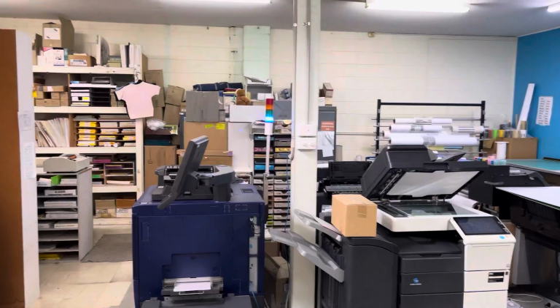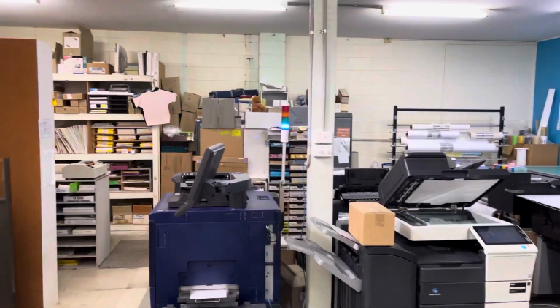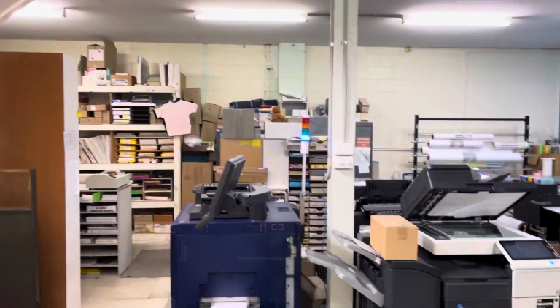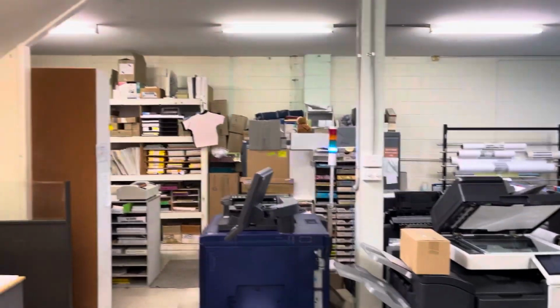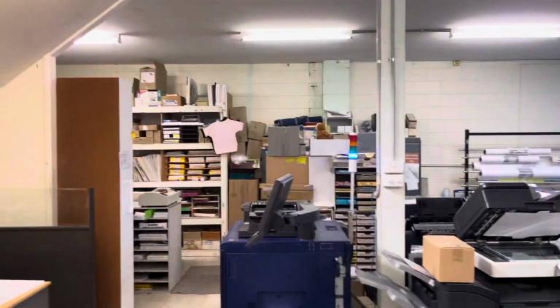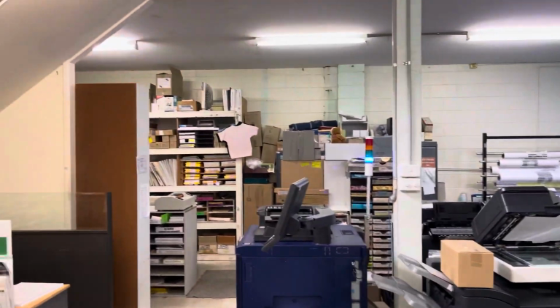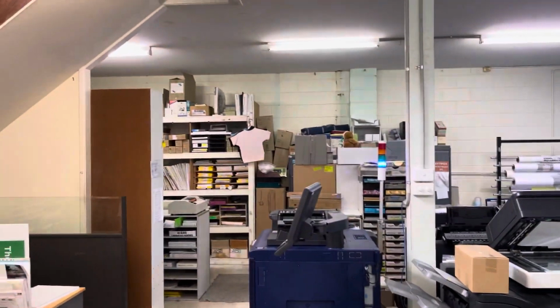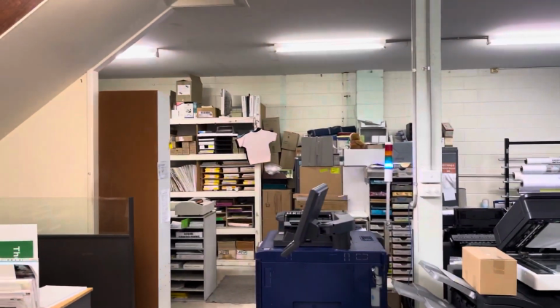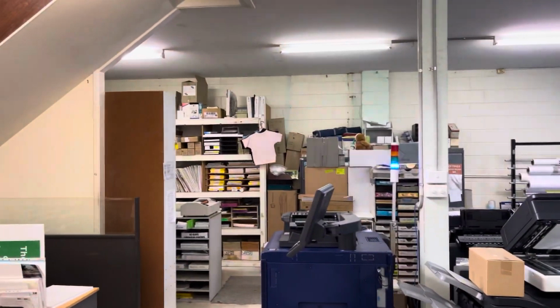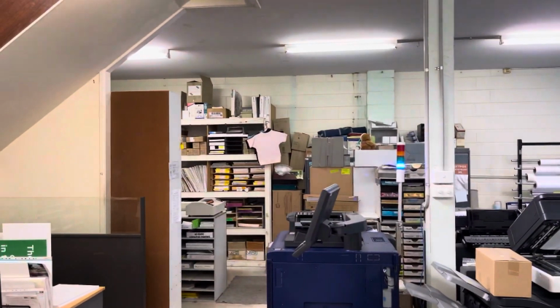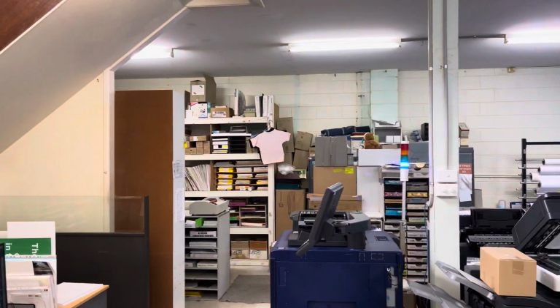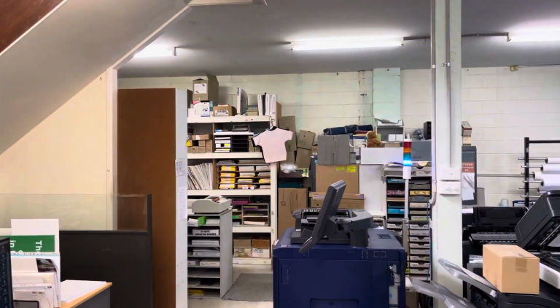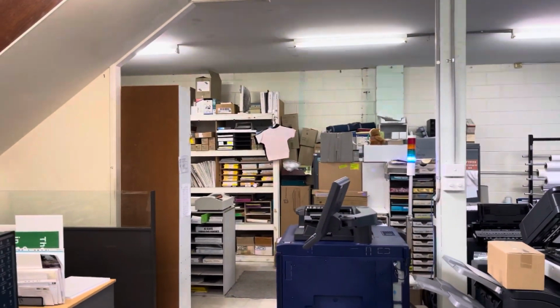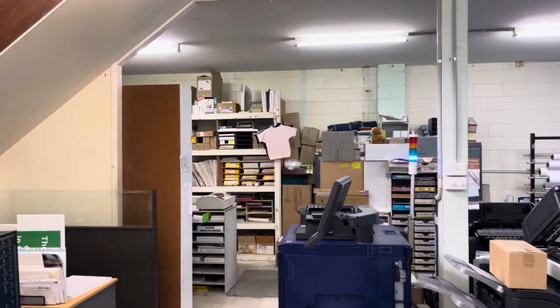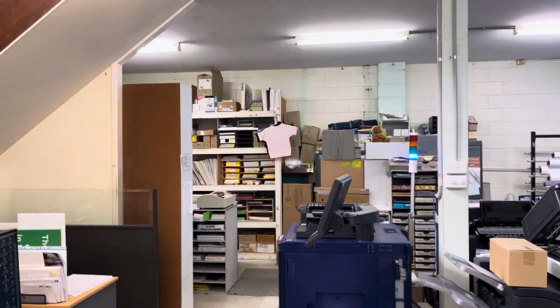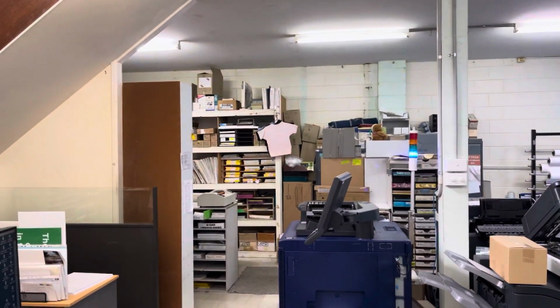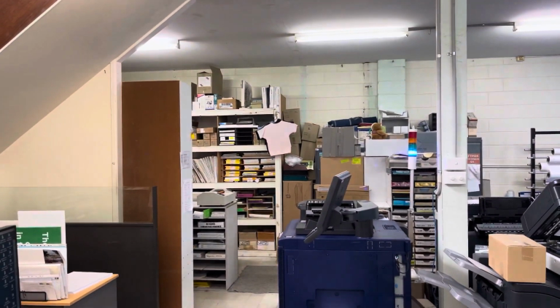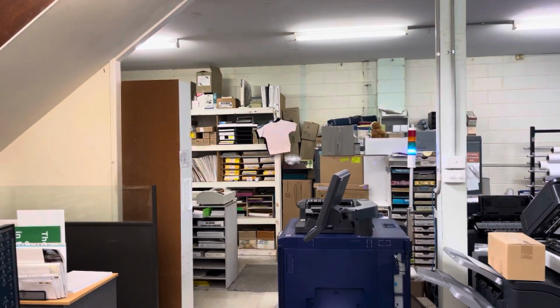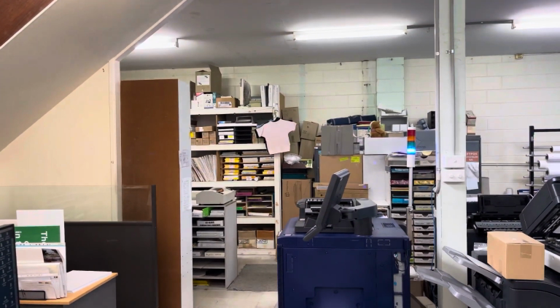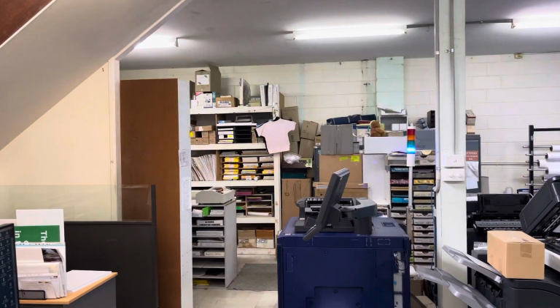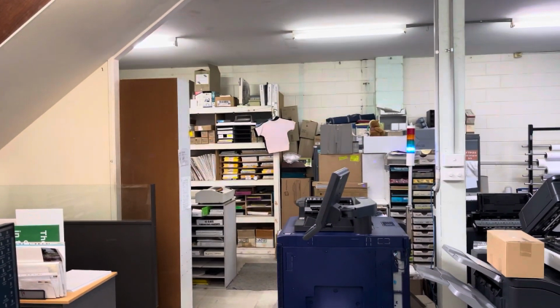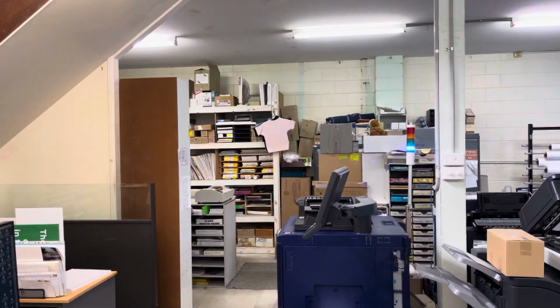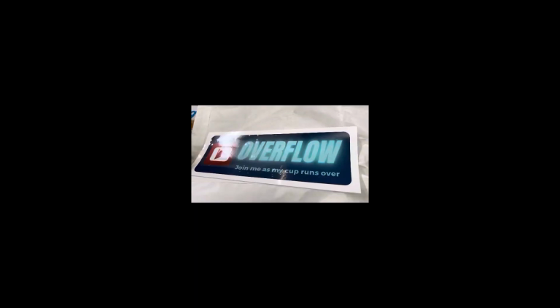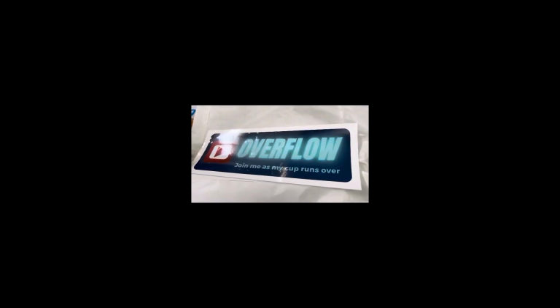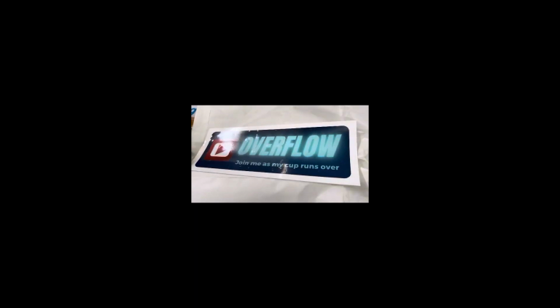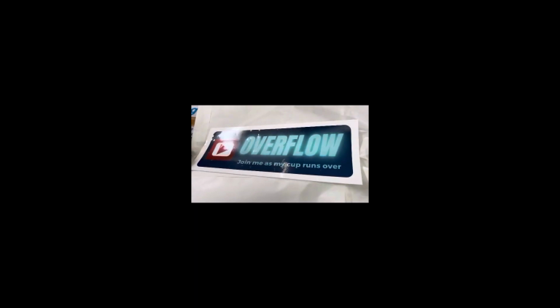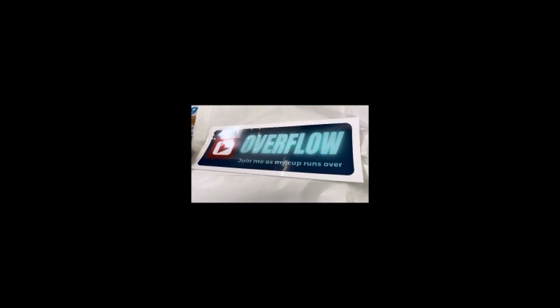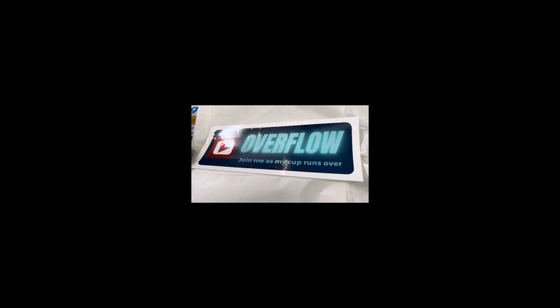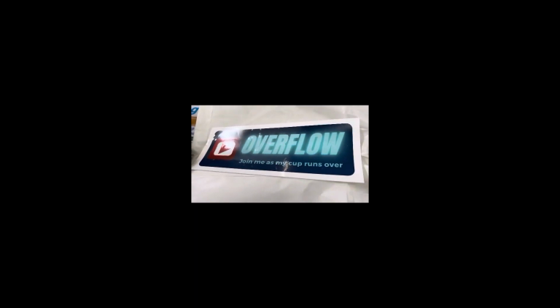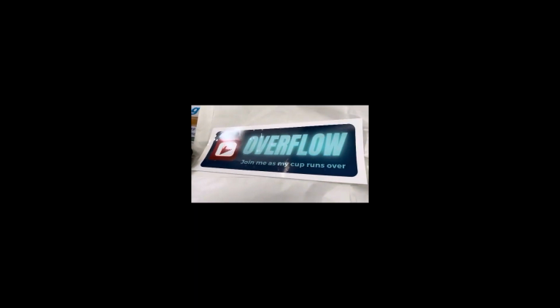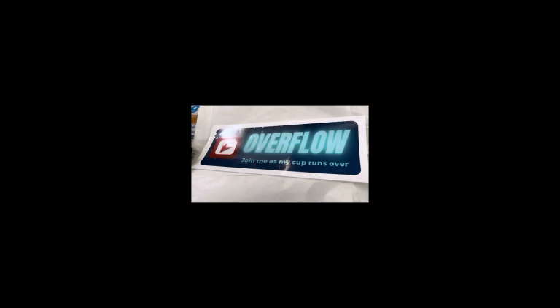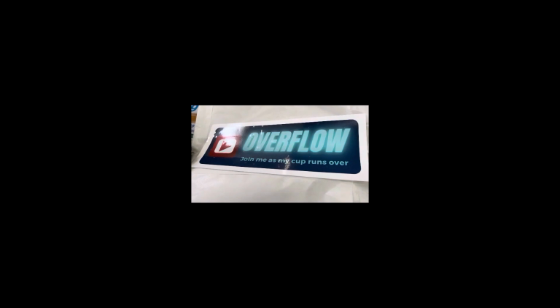We're at the printer's shop getting our stickers. Wow, so good.